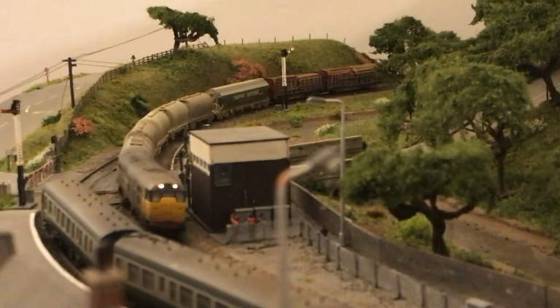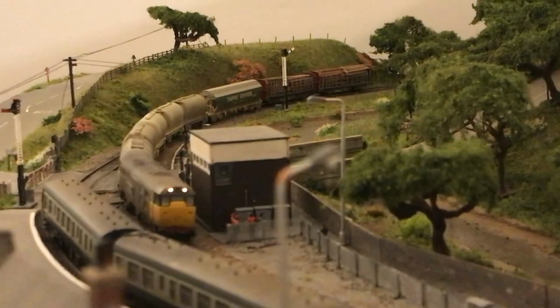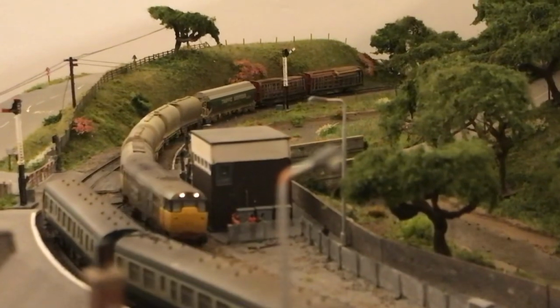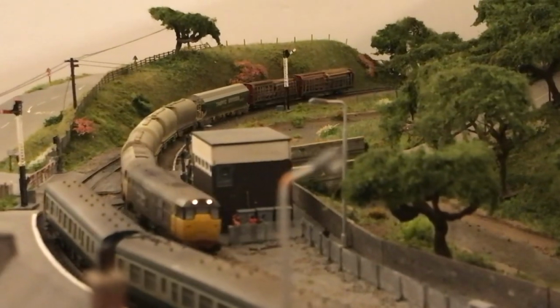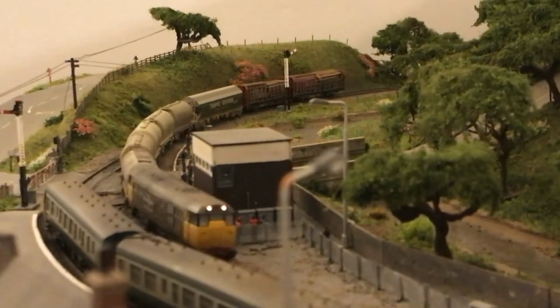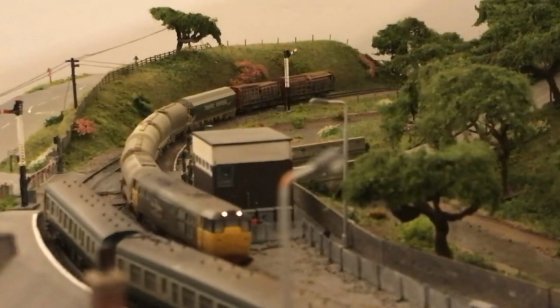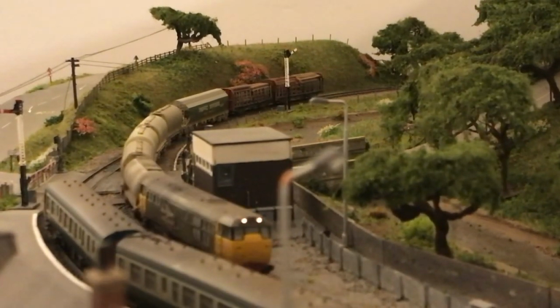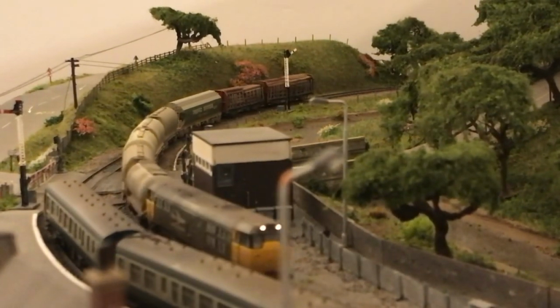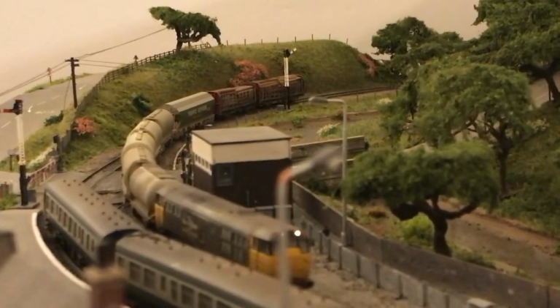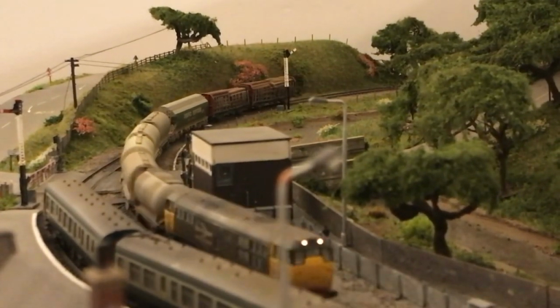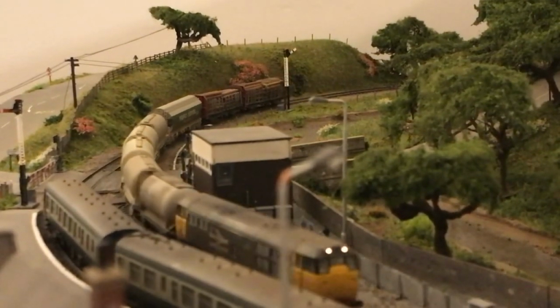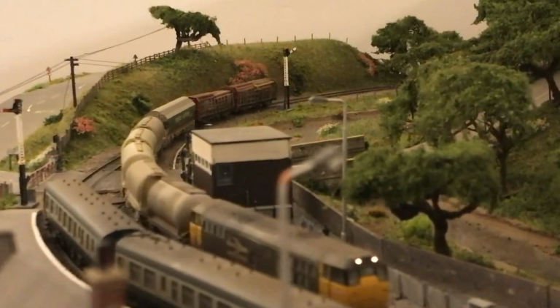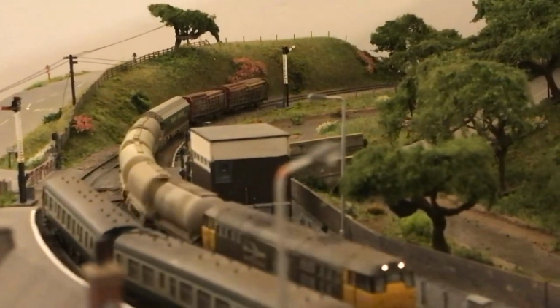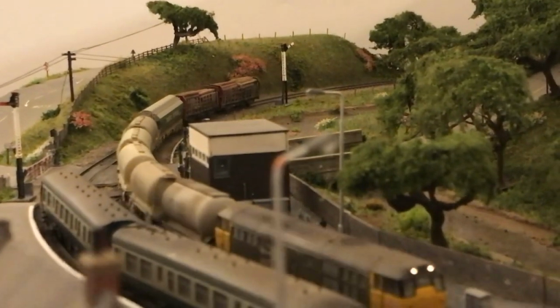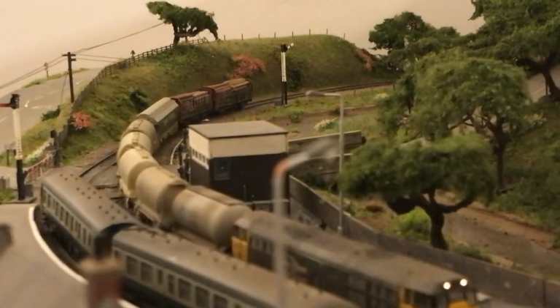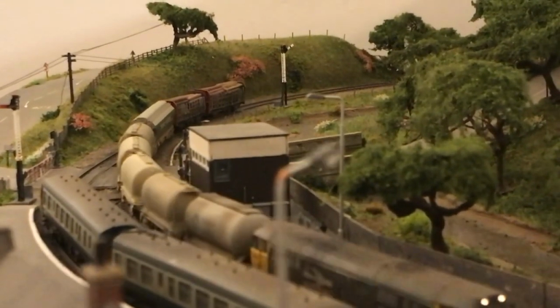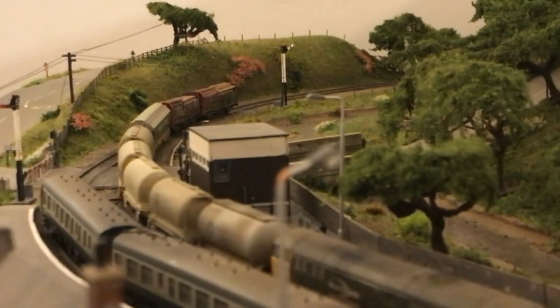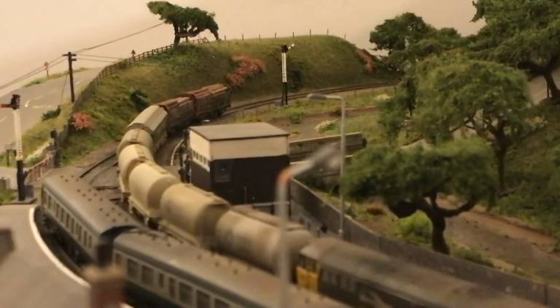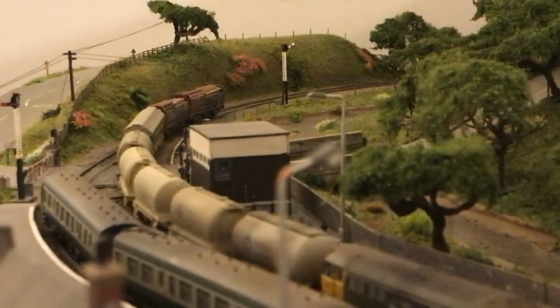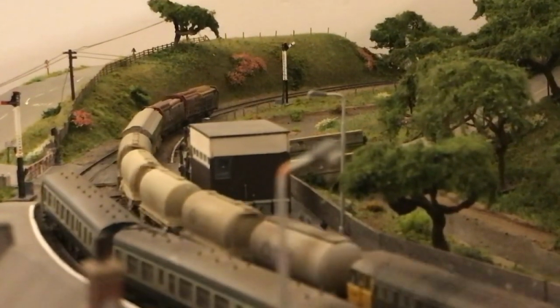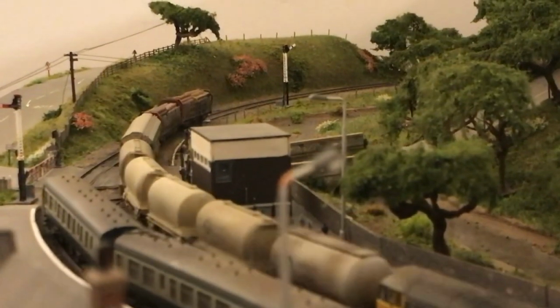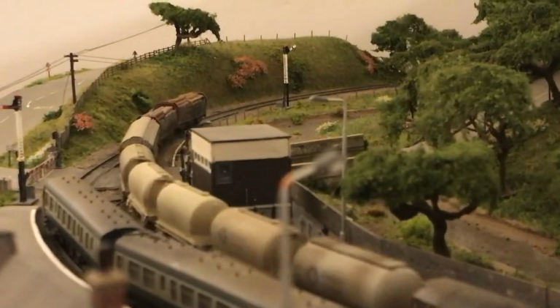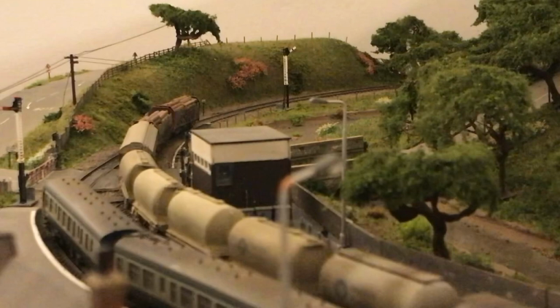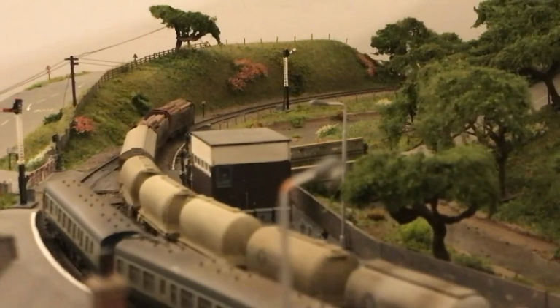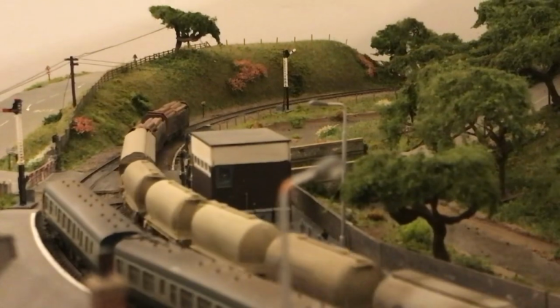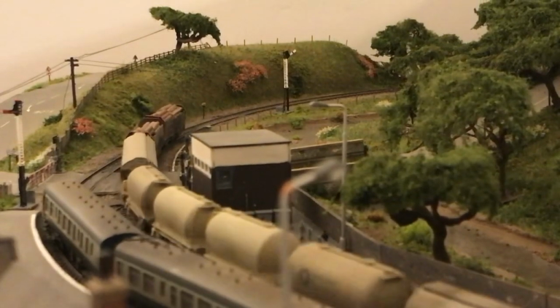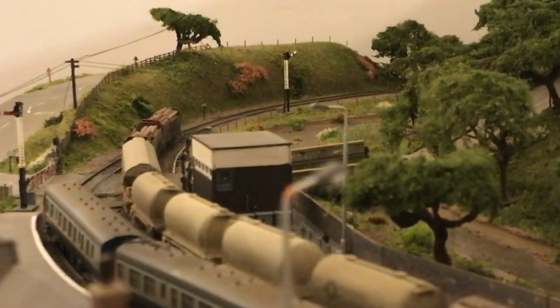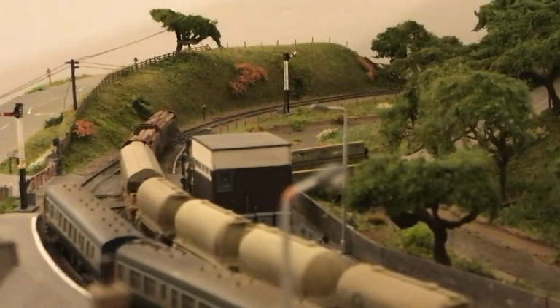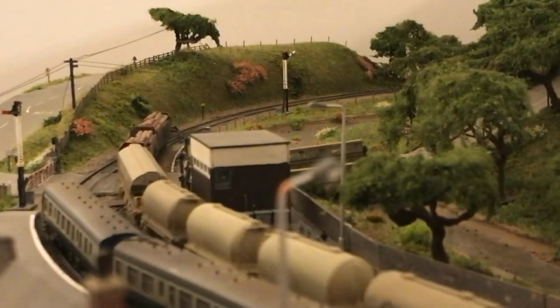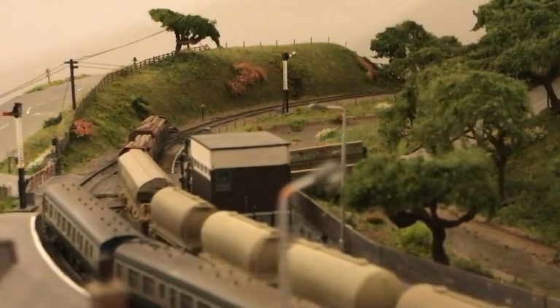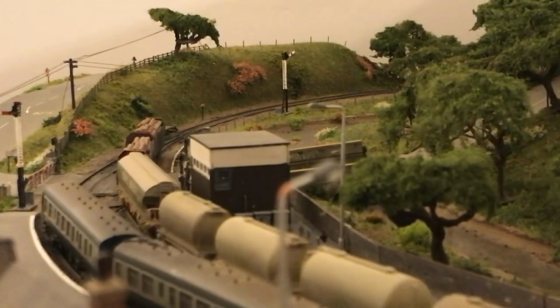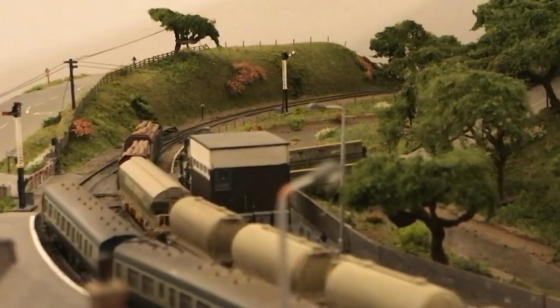Here it is passing the early morning DMU going back to Exeter, which today has got a trailing load of a van on the back.